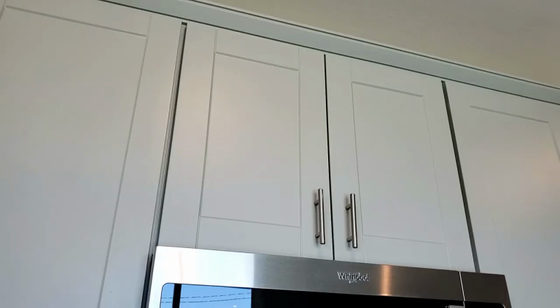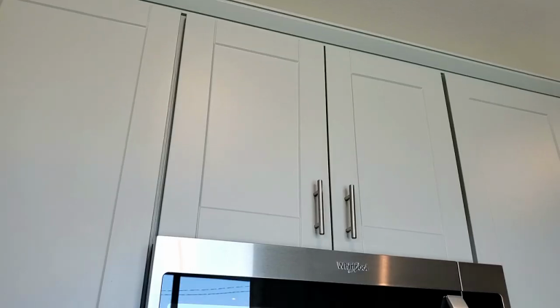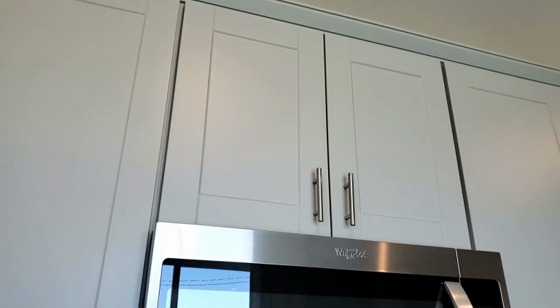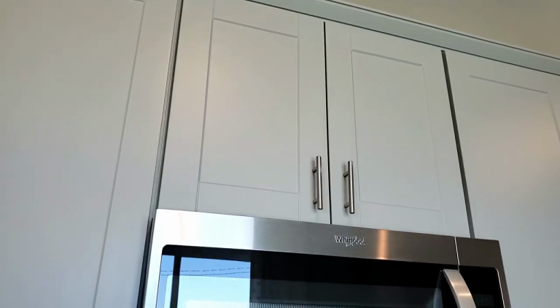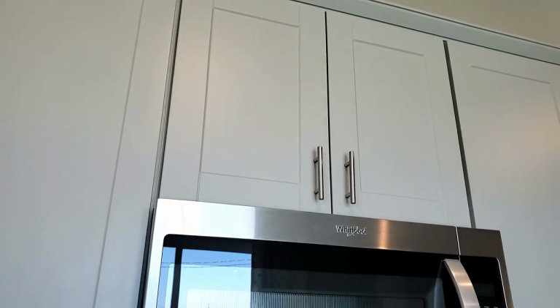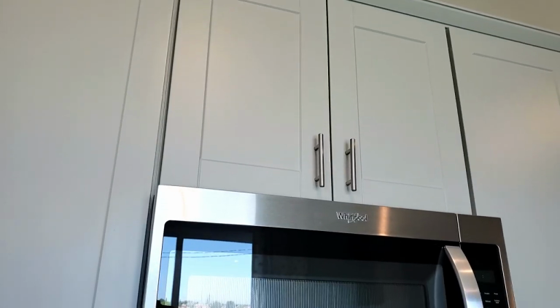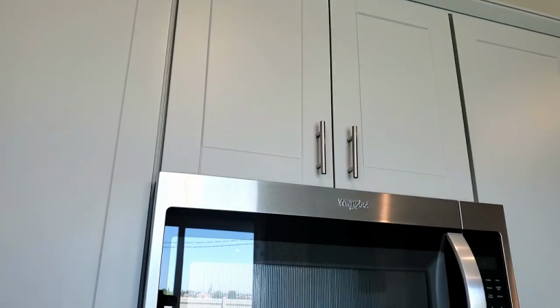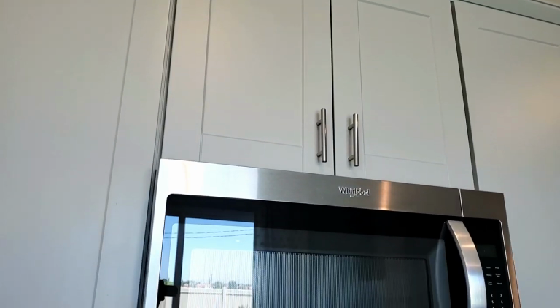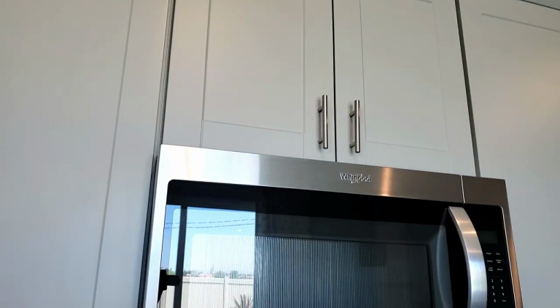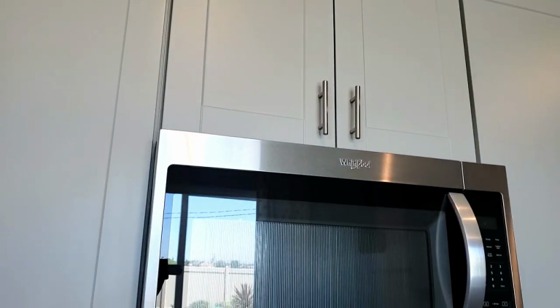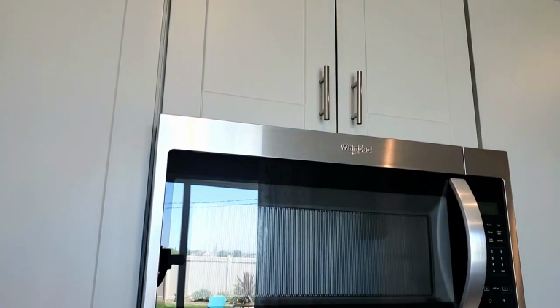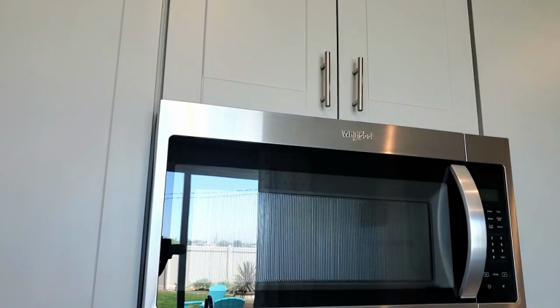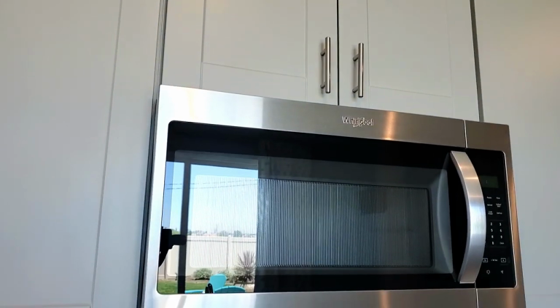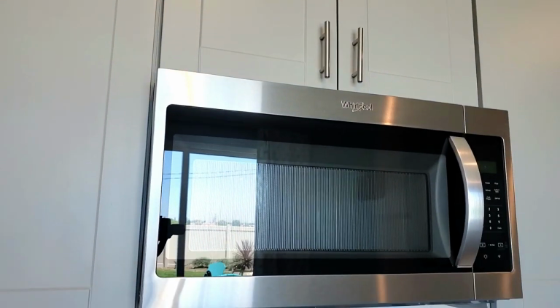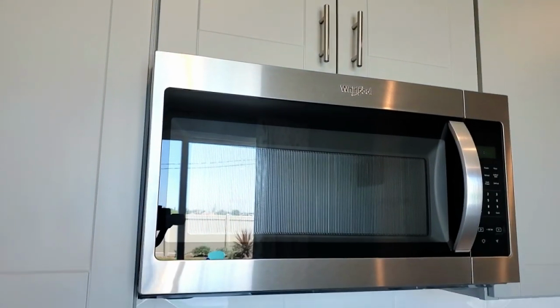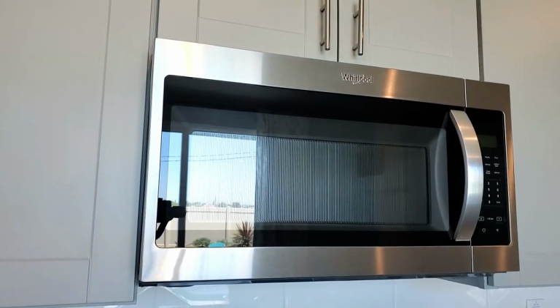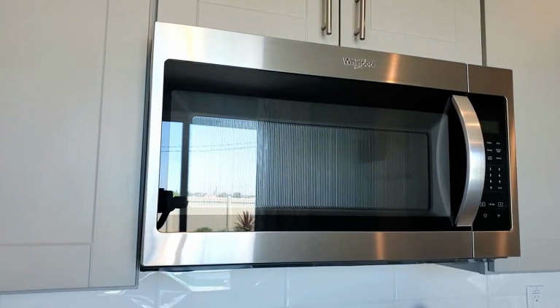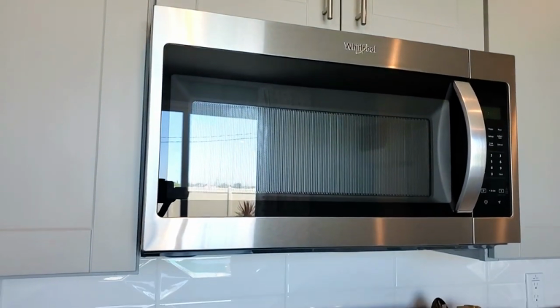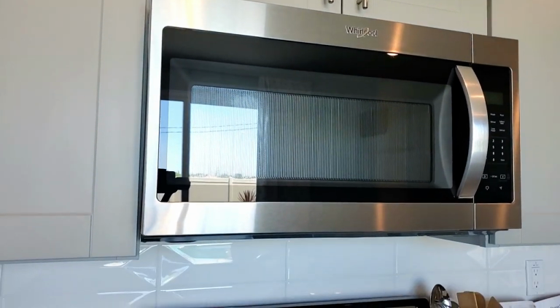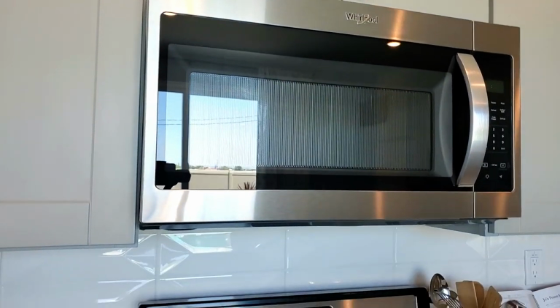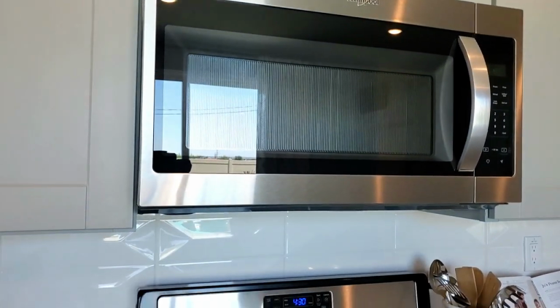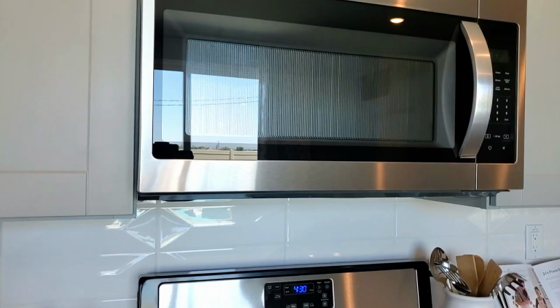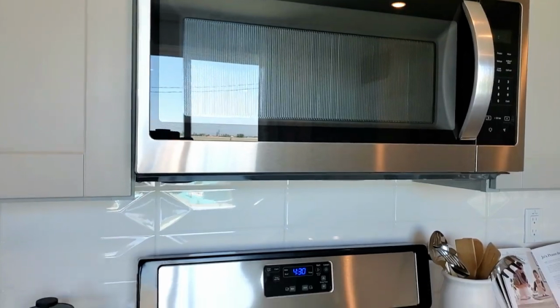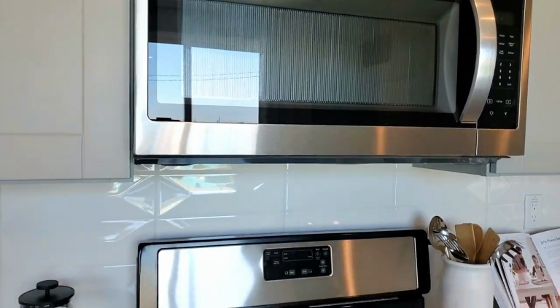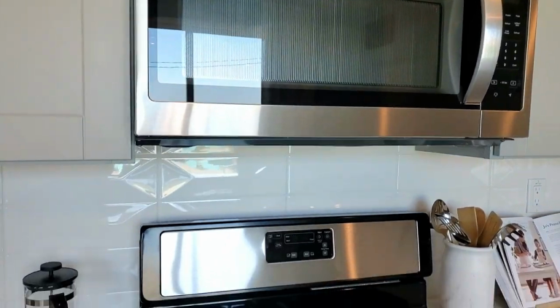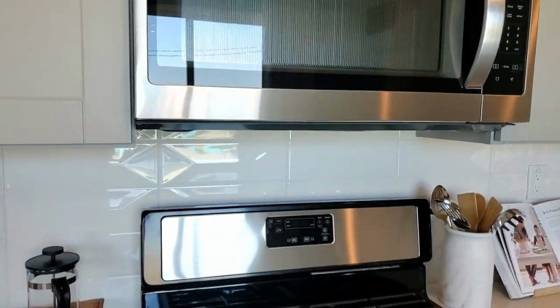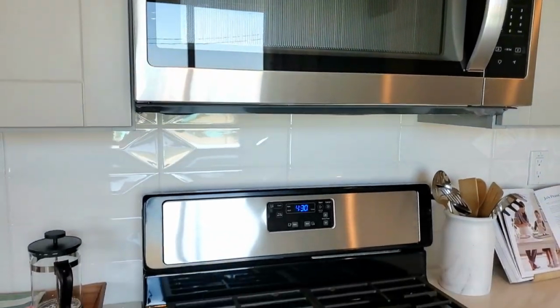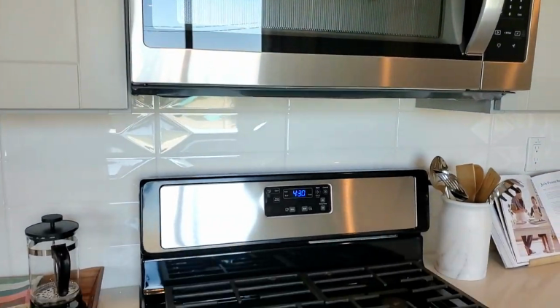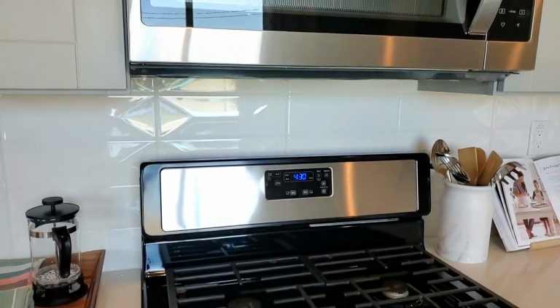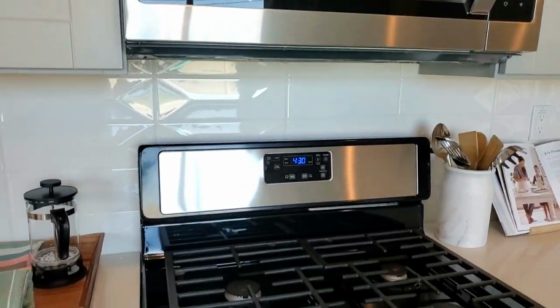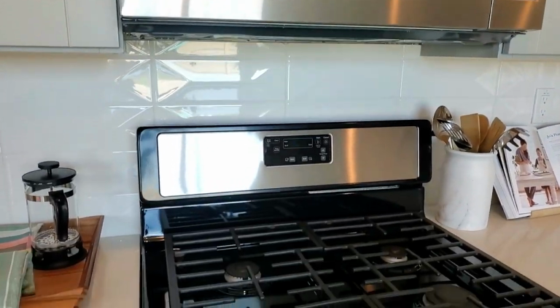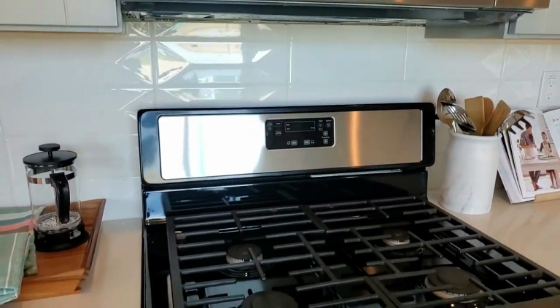The kitchen features stainless steel appliances such as a microwave, cooktop stove, and oven.